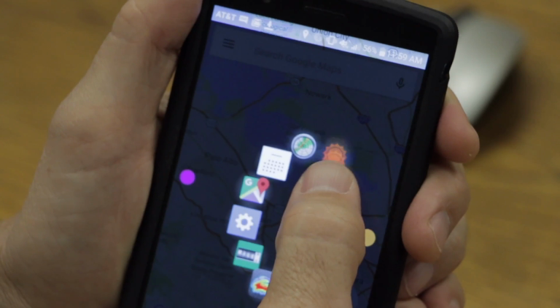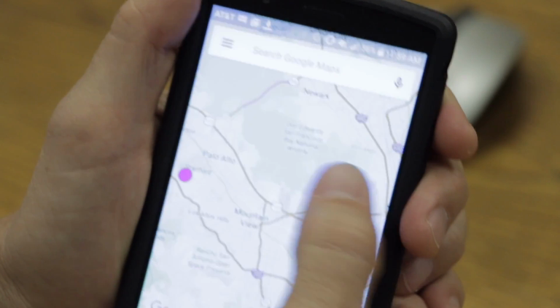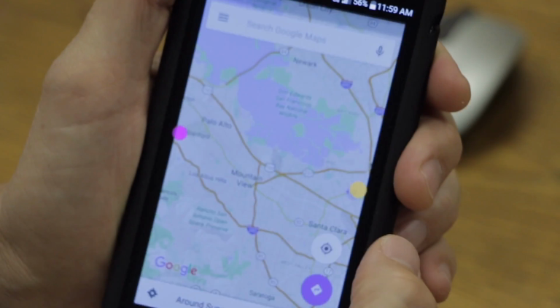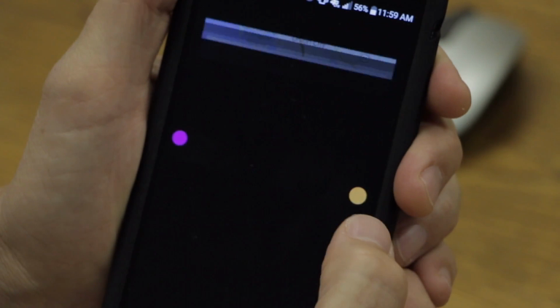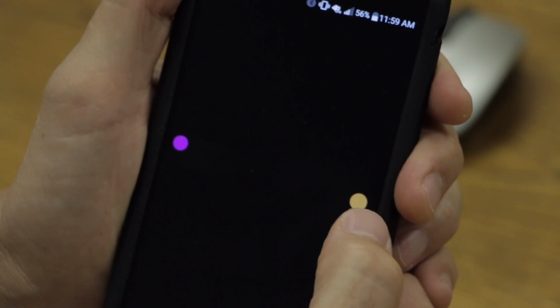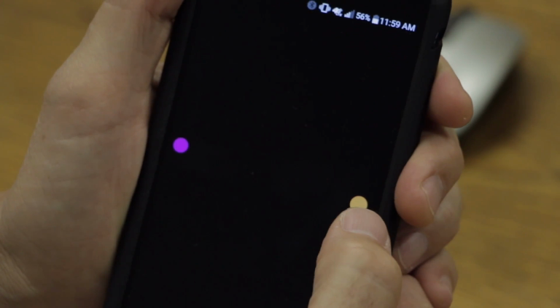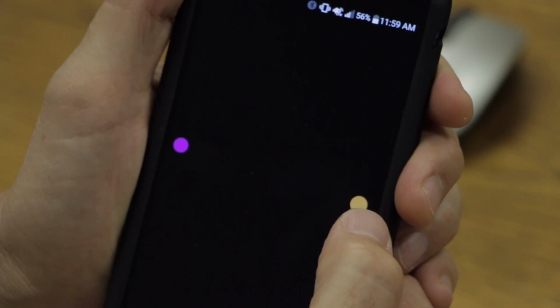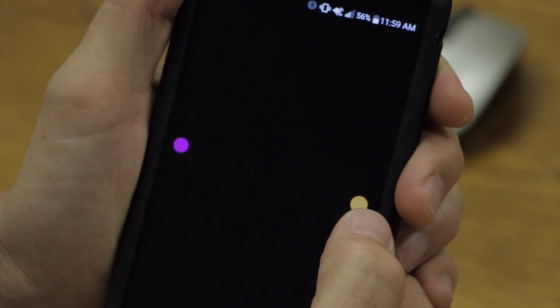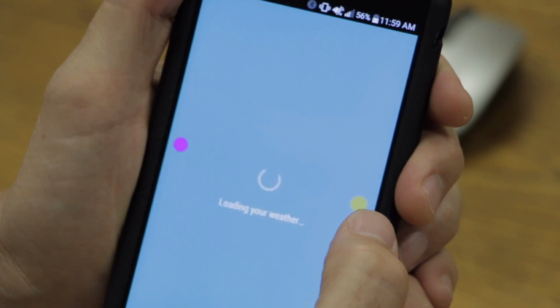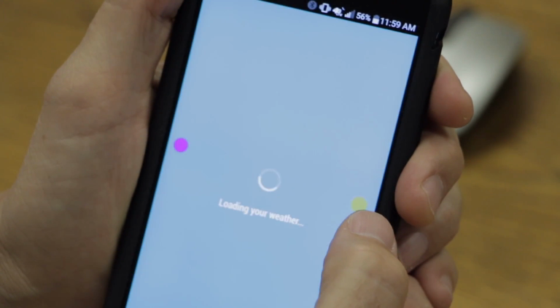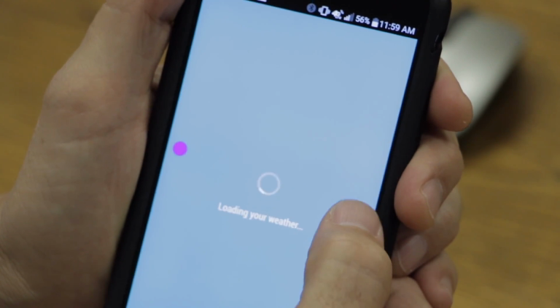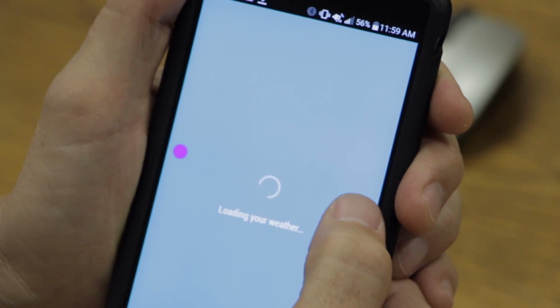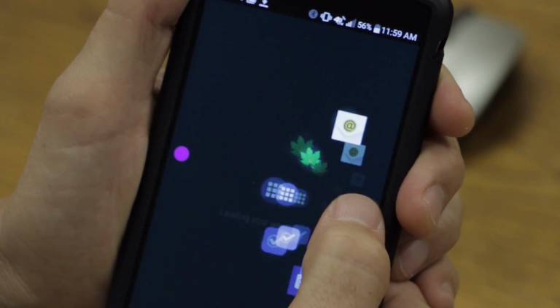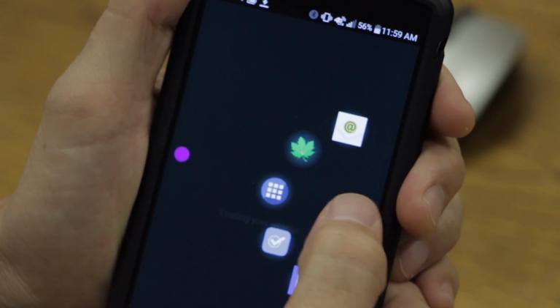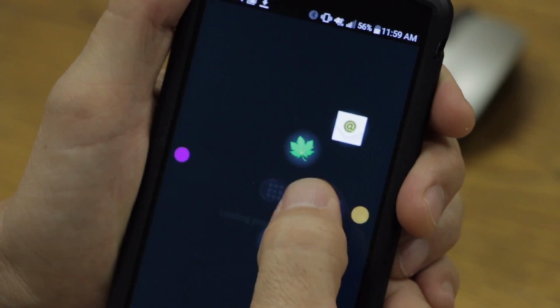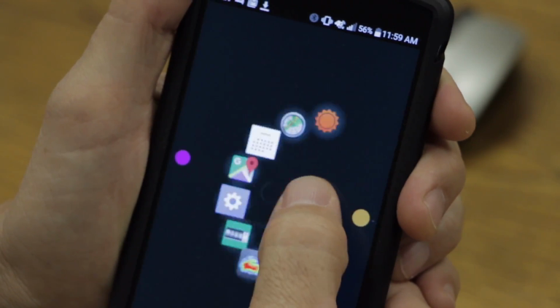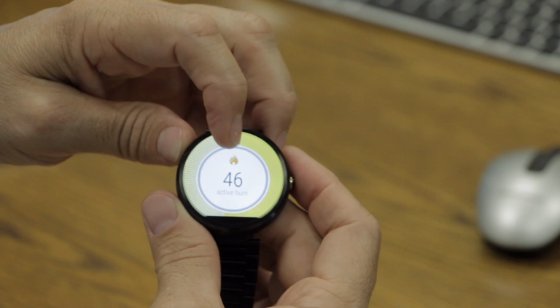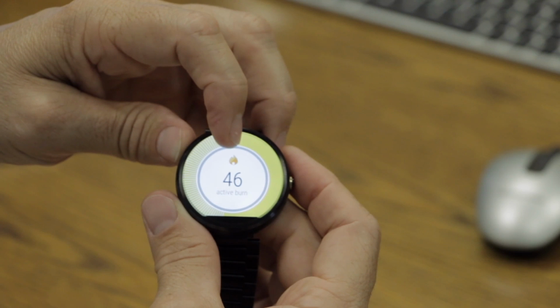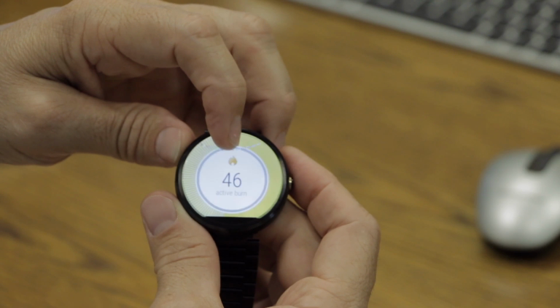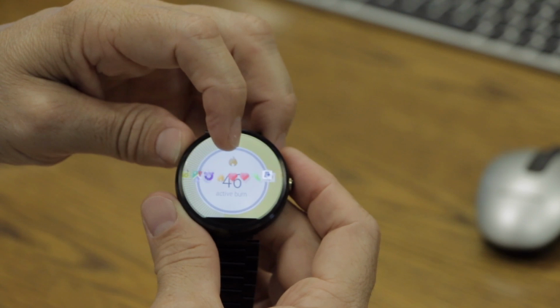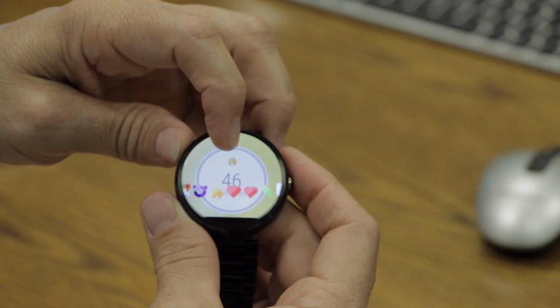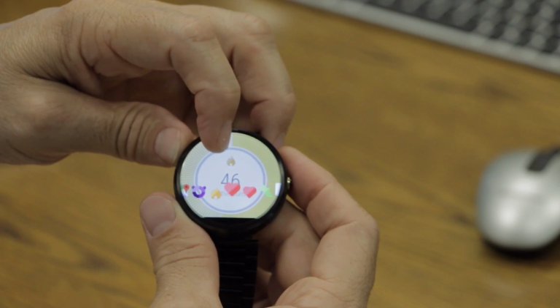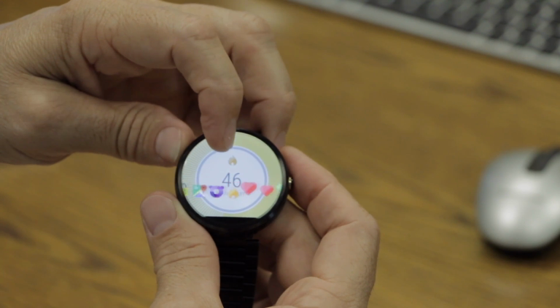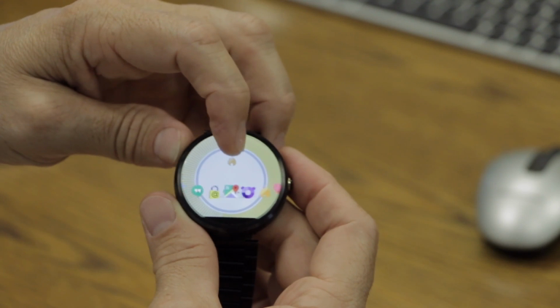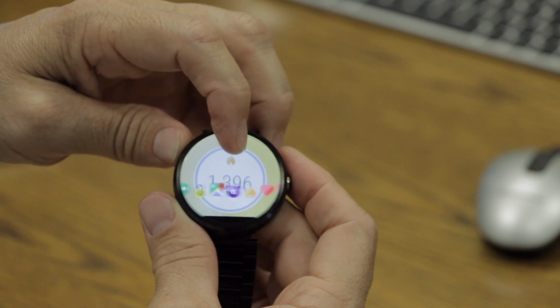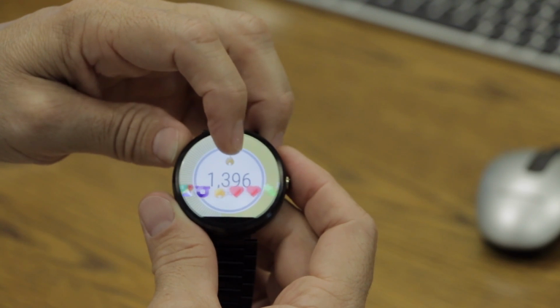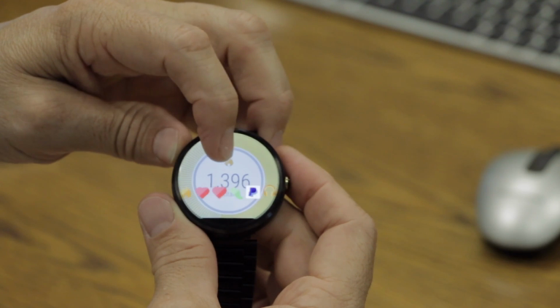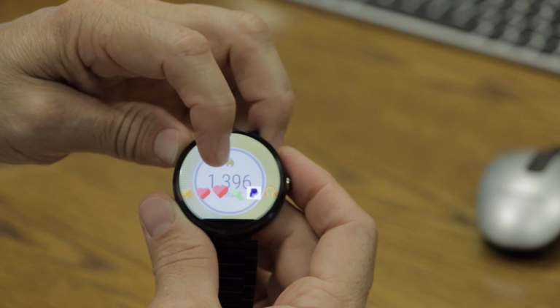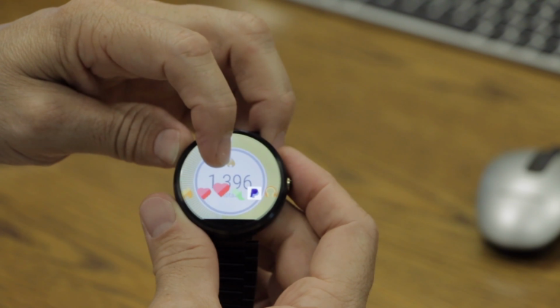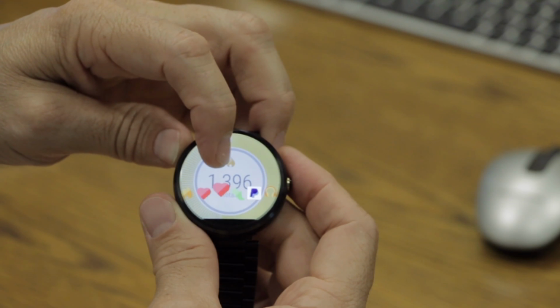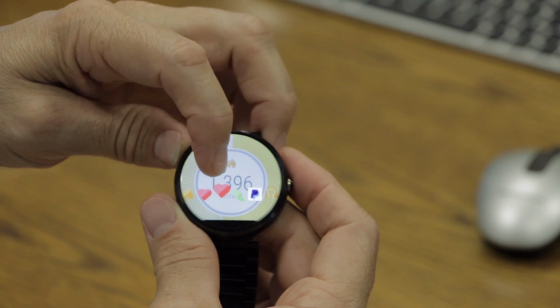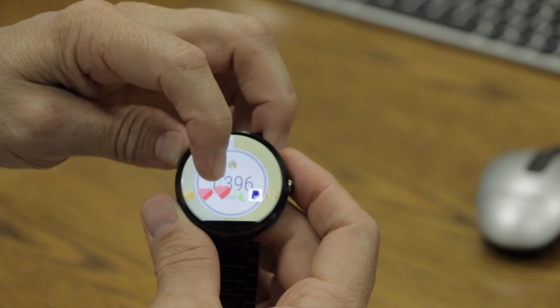QI Launch Mobile for Android smartphones and tablets, and QI Launchware for Android smartwatches, is currently in private beta testing.